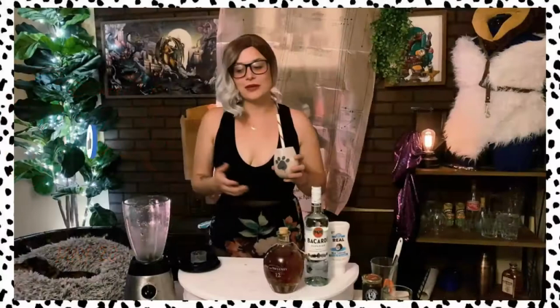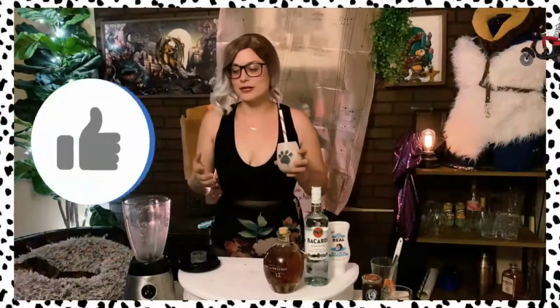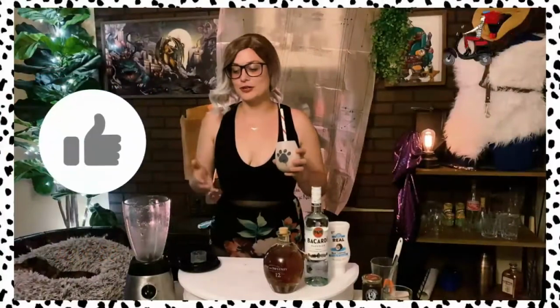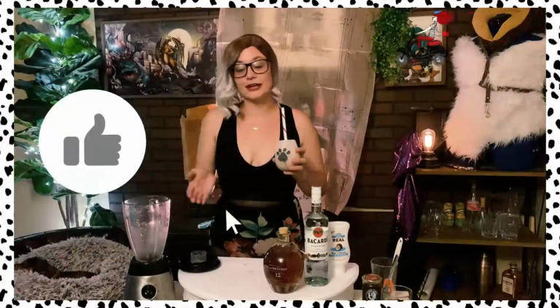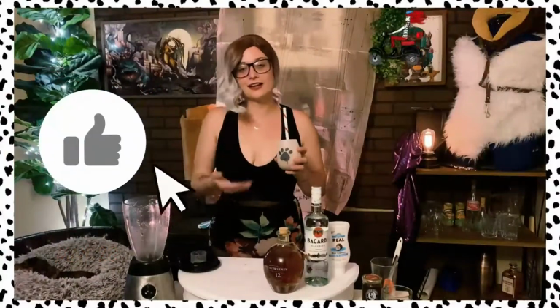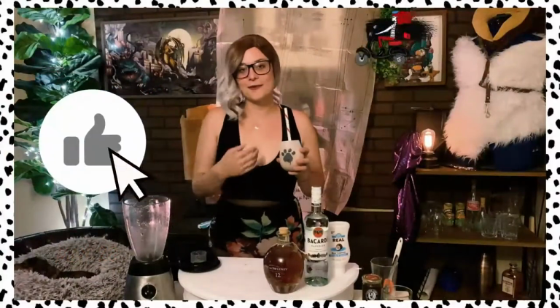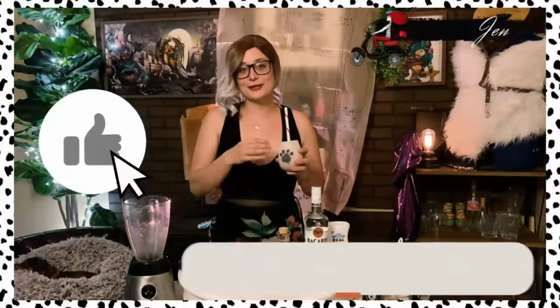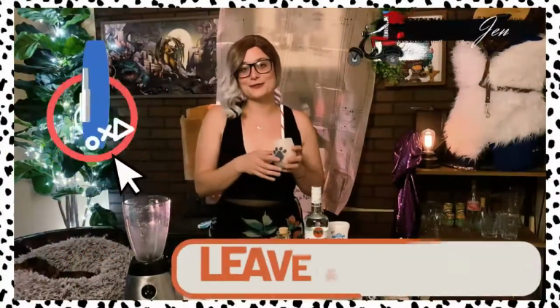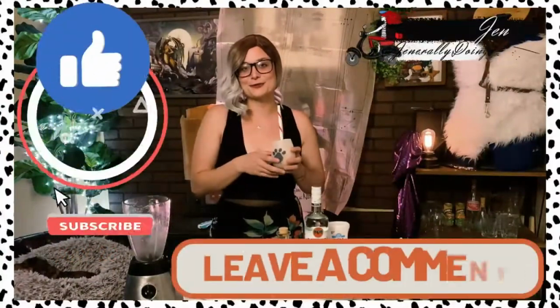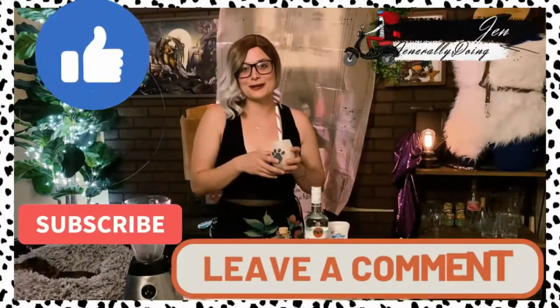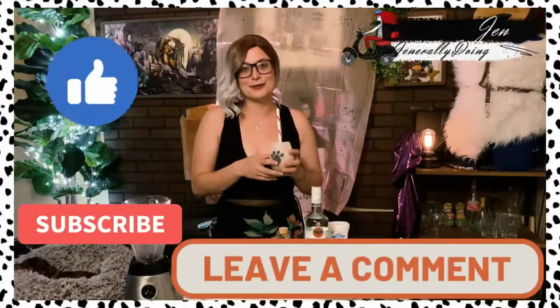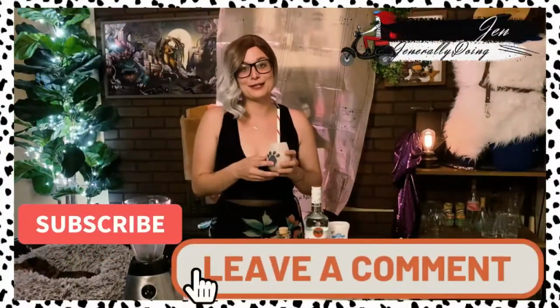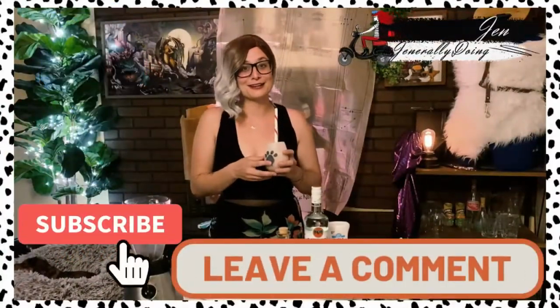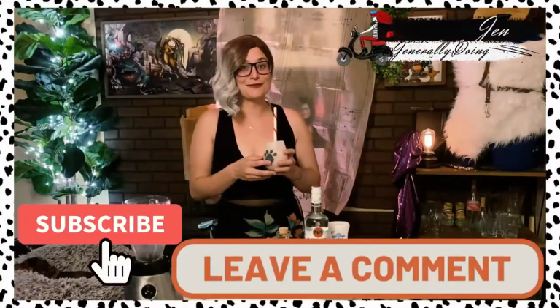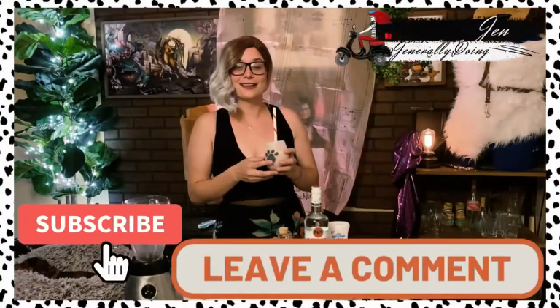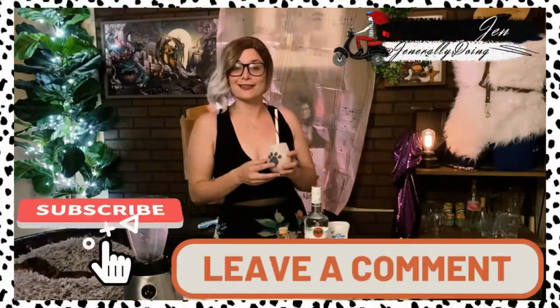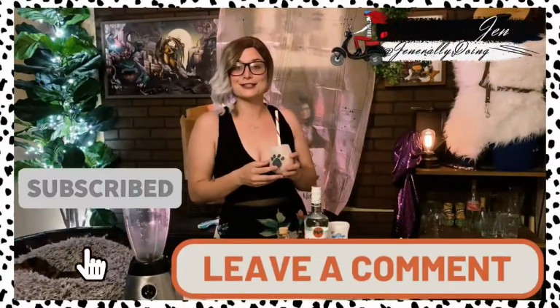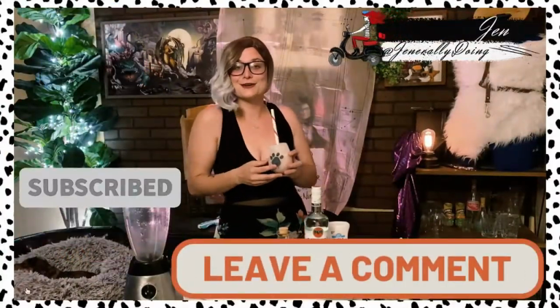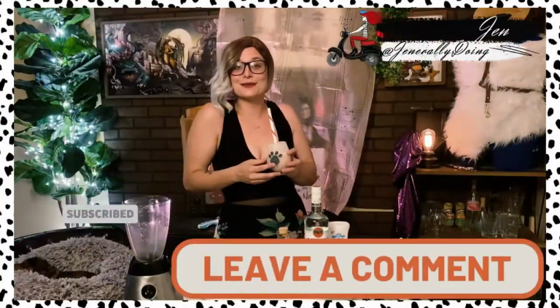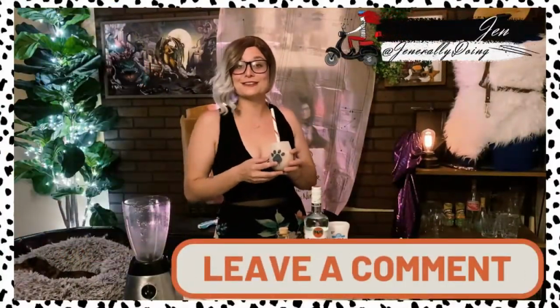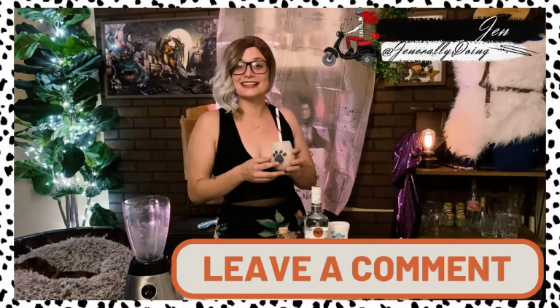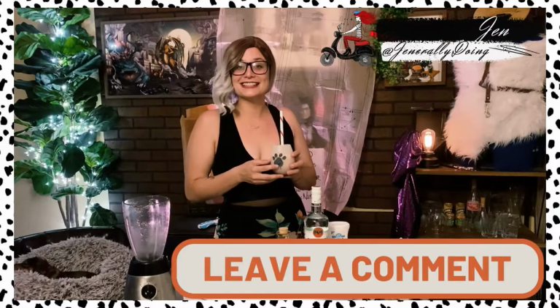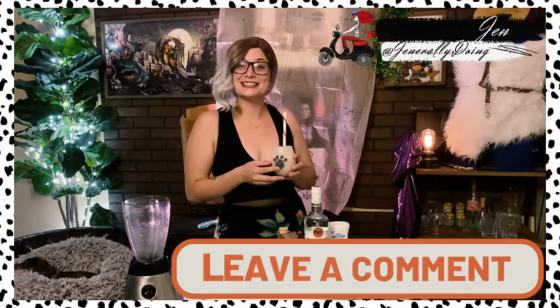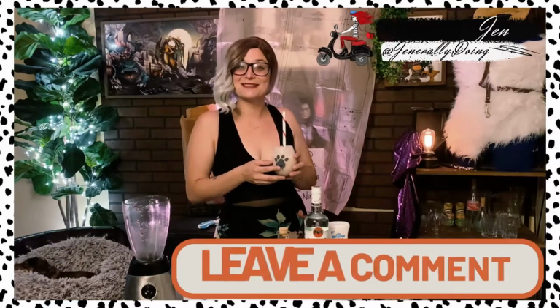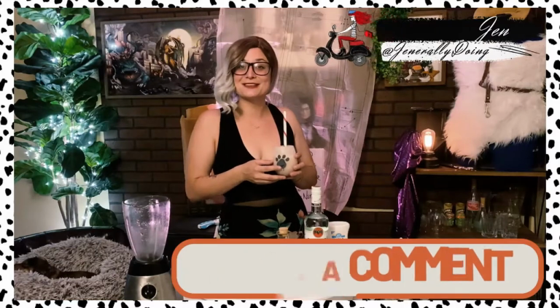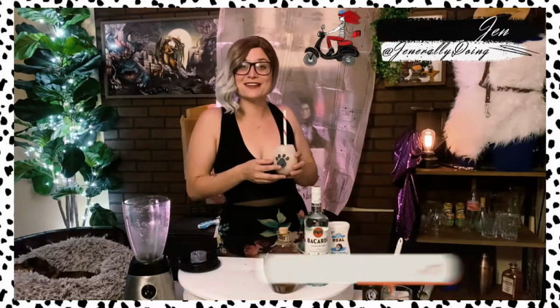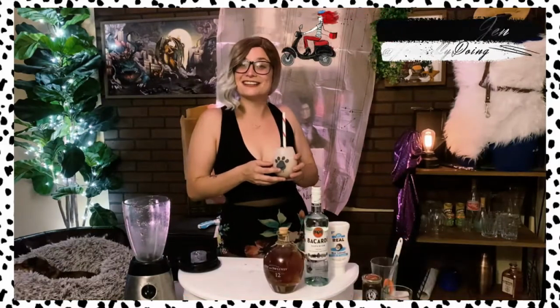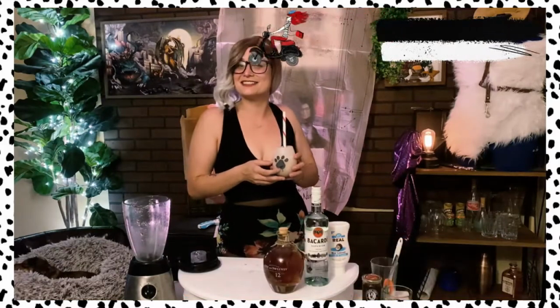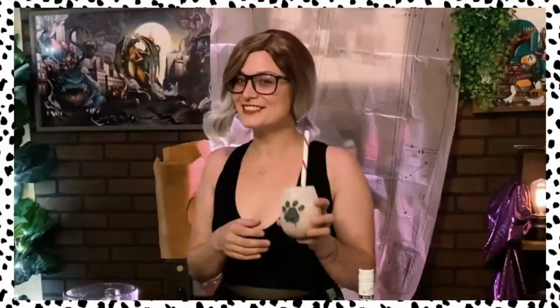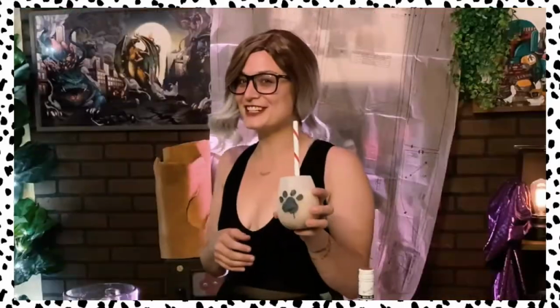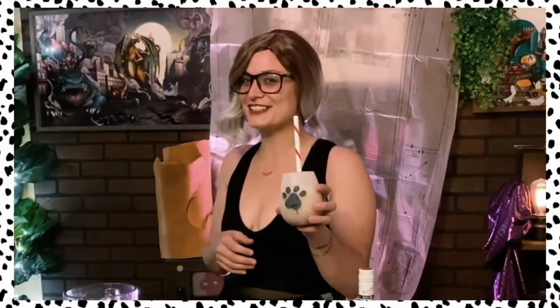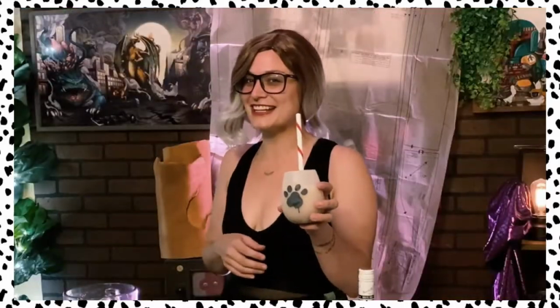And make sure to like, comment, and subscribe to Nontalk Network, and let us know what you'd like to see us mix up next. Cheers, guys.